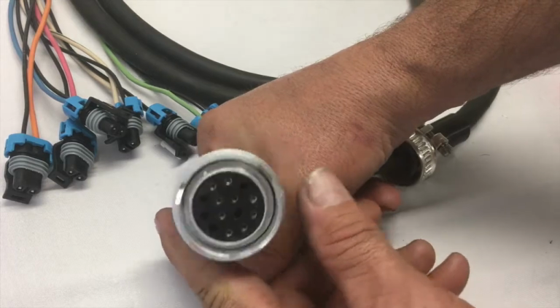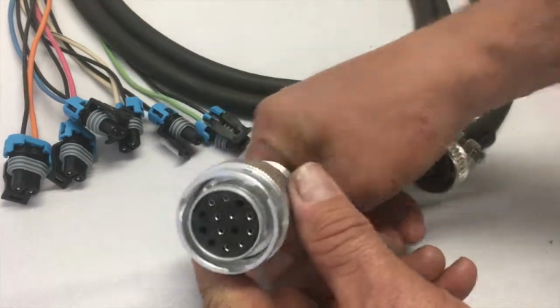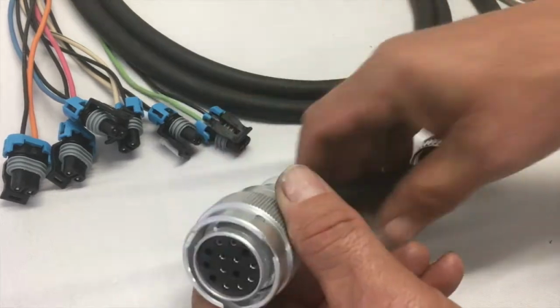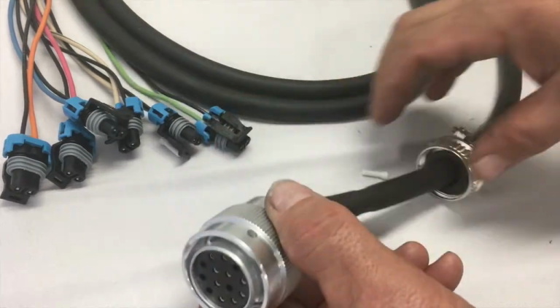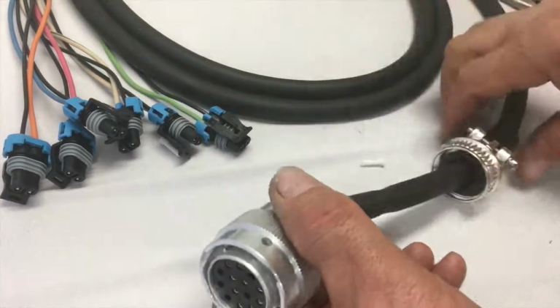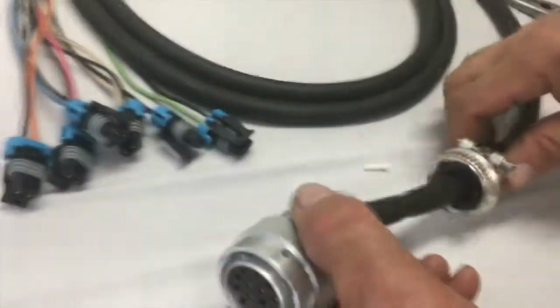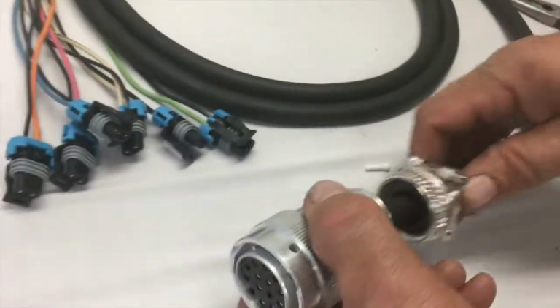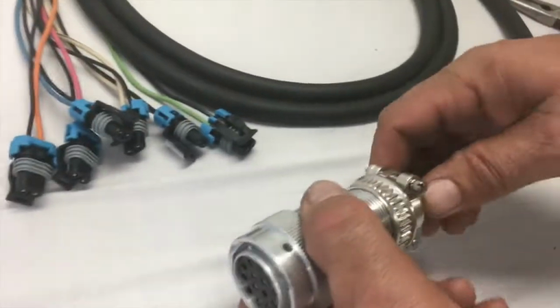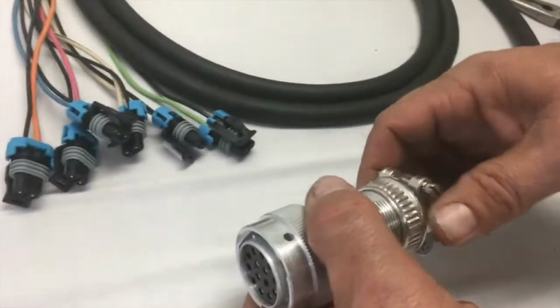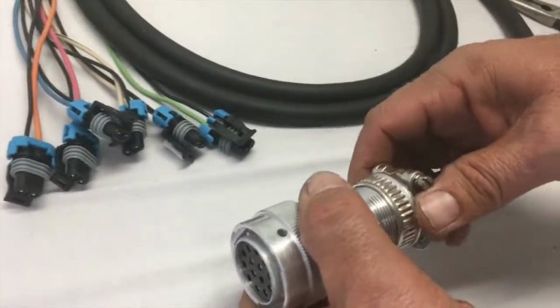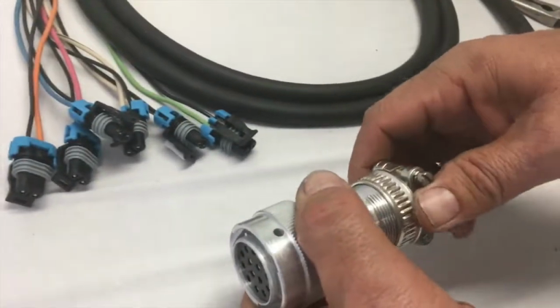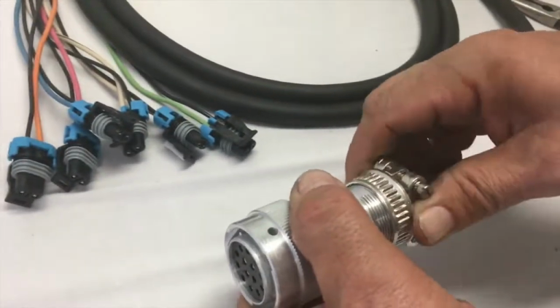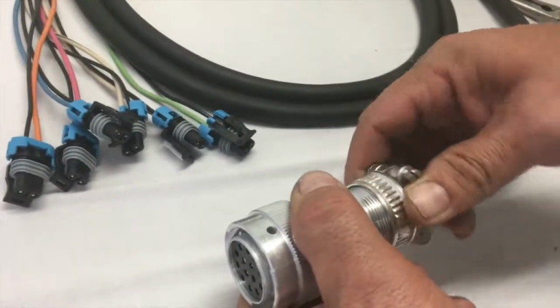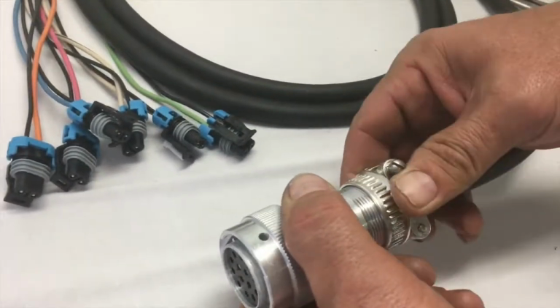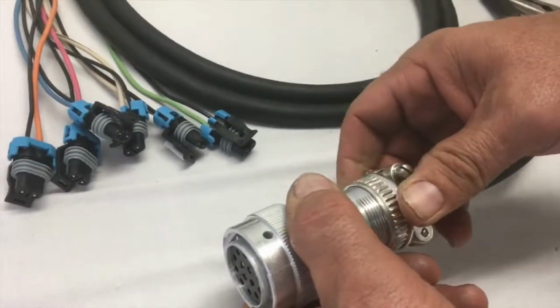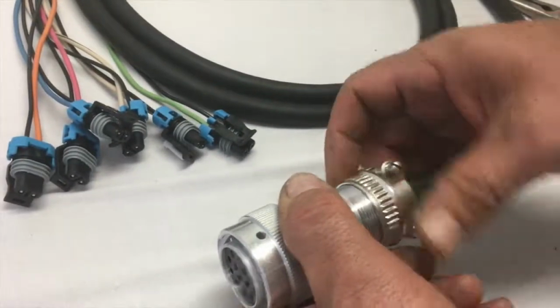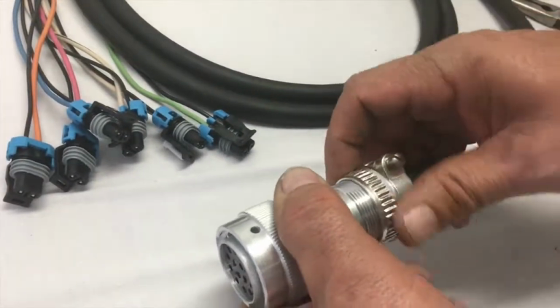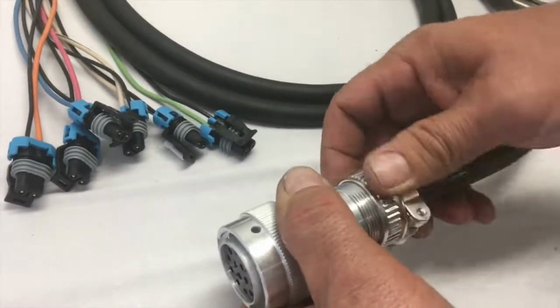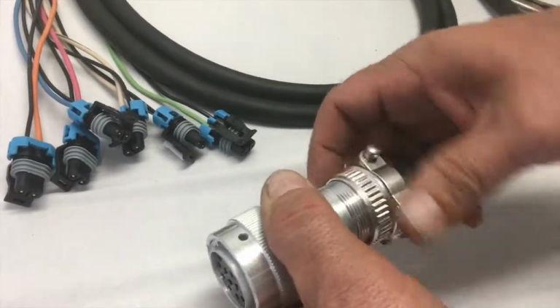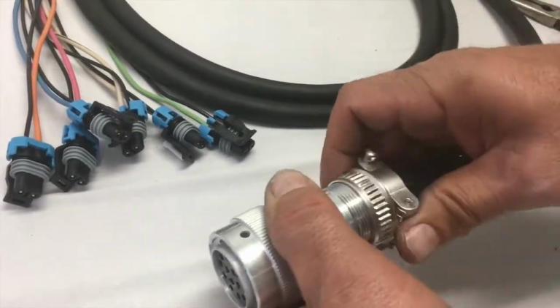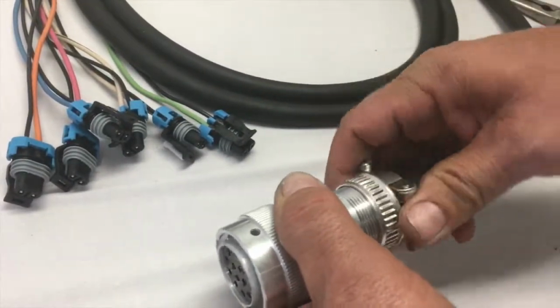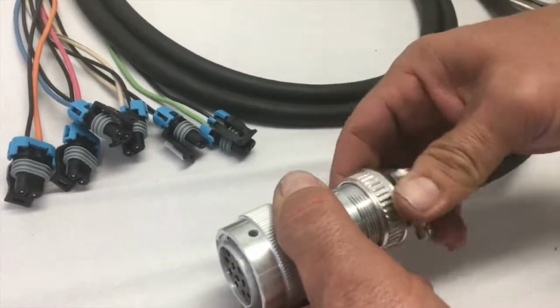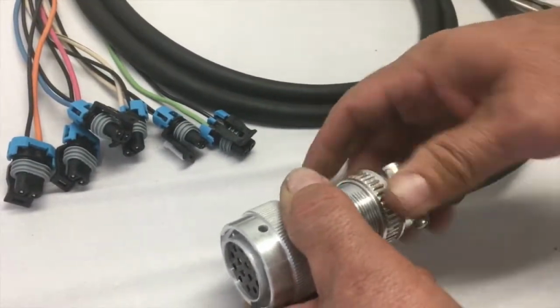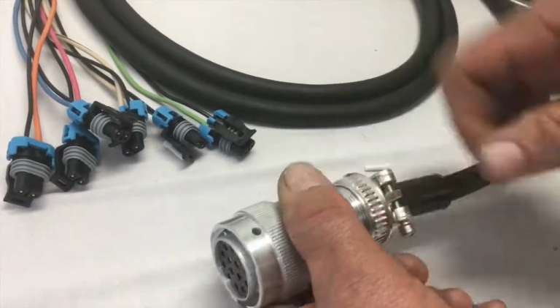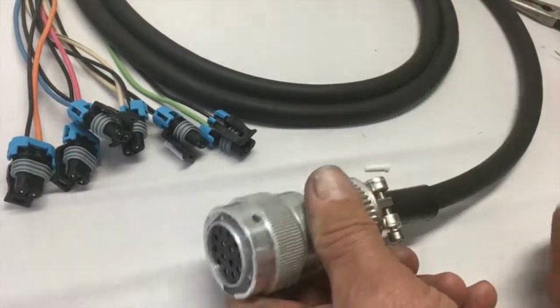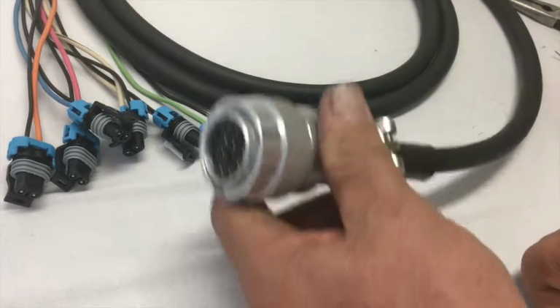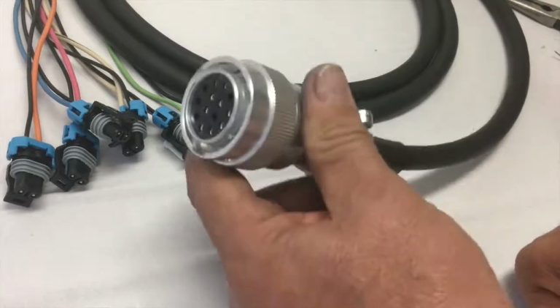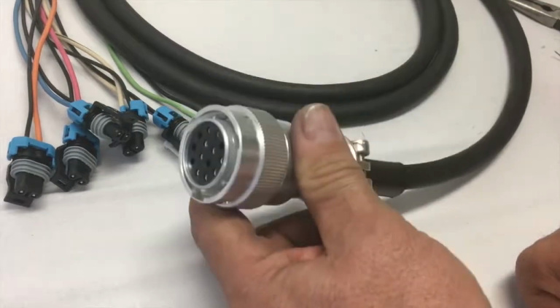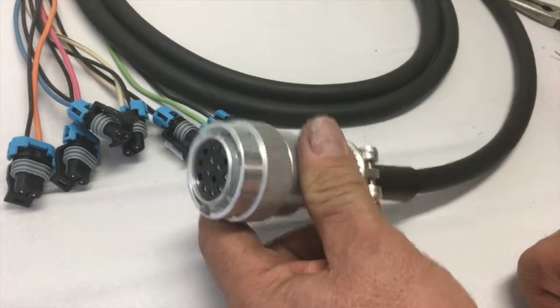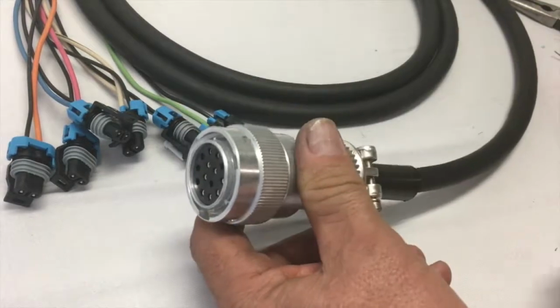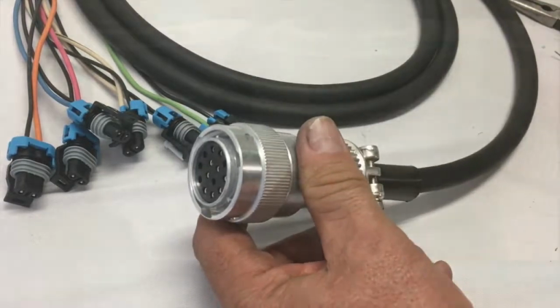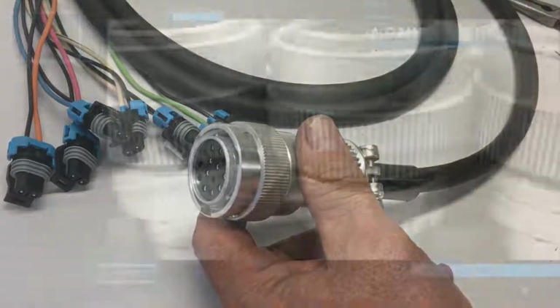So that's all it is to jumper out the pumps of a Bobcat. If you have any questions, contact us through our website. Thank you.